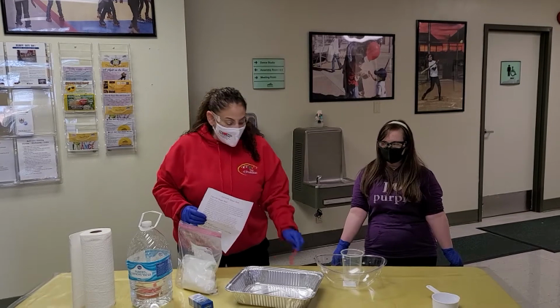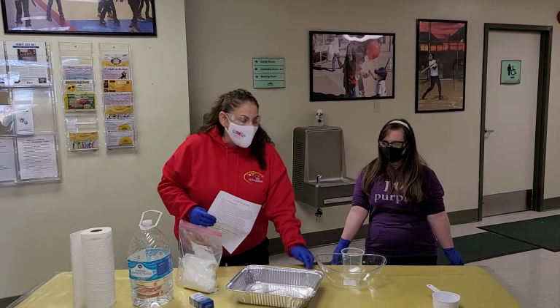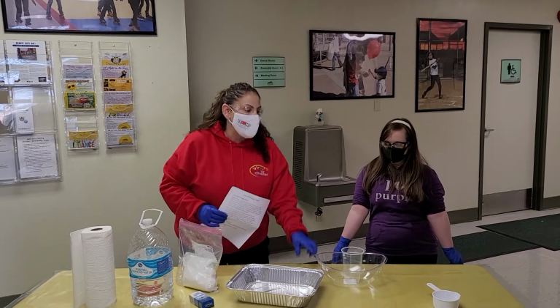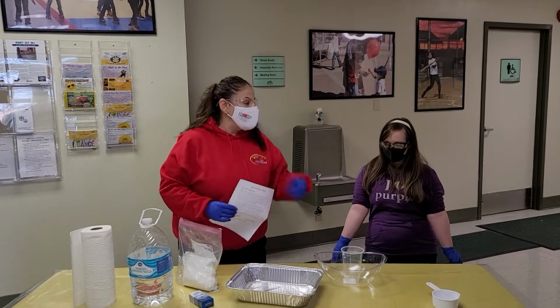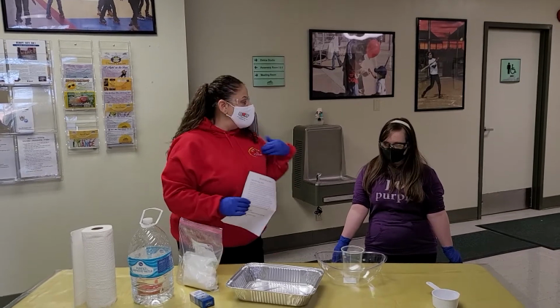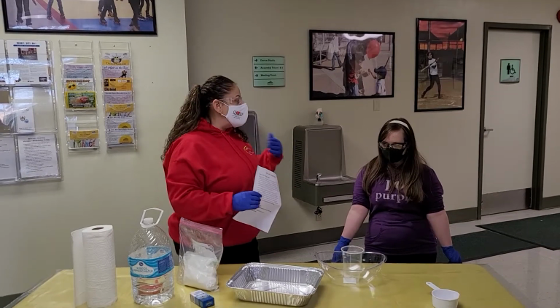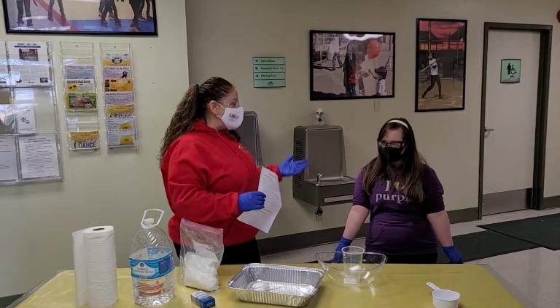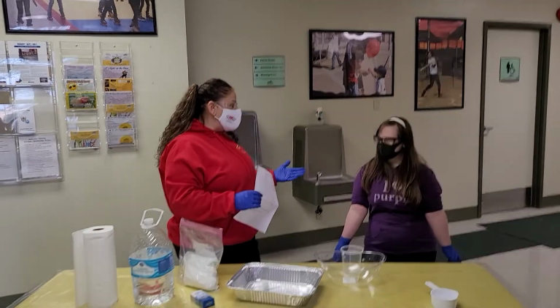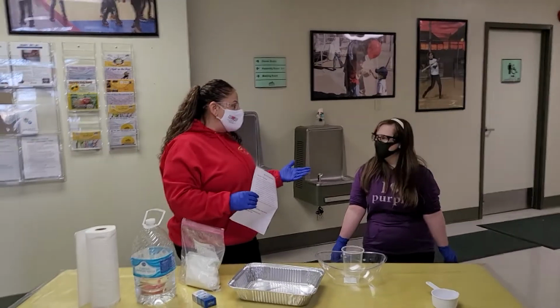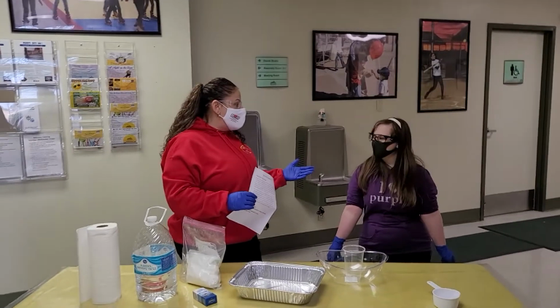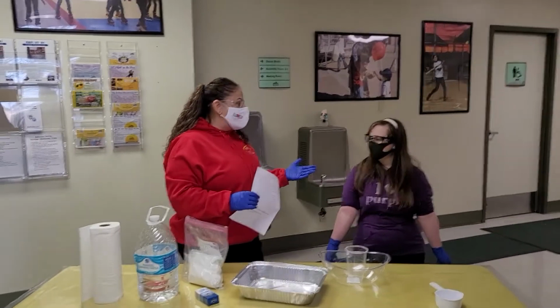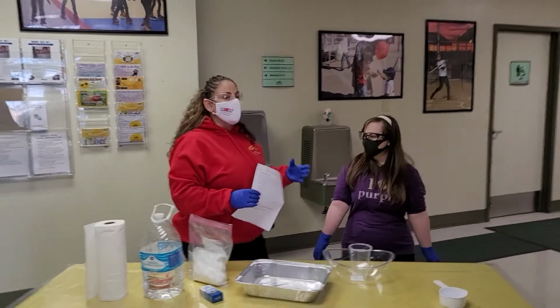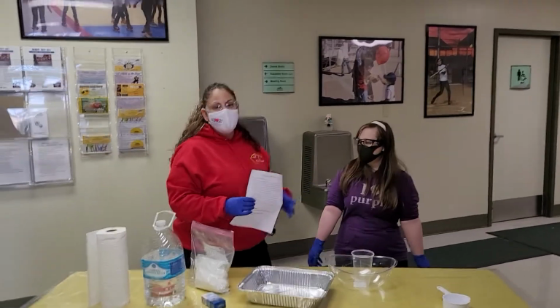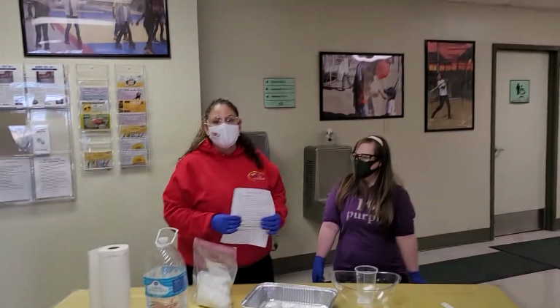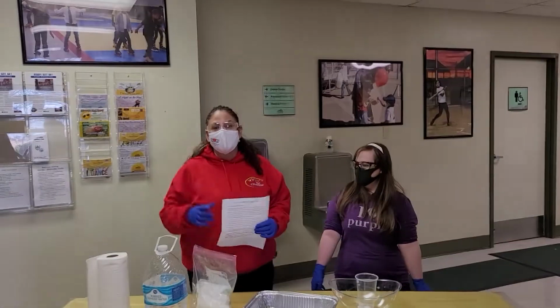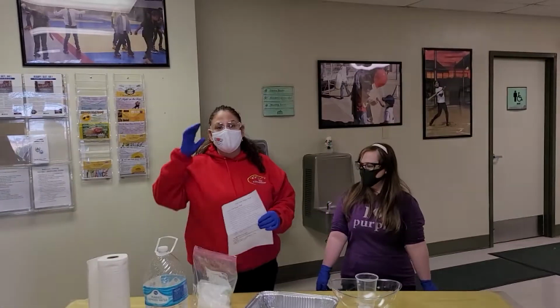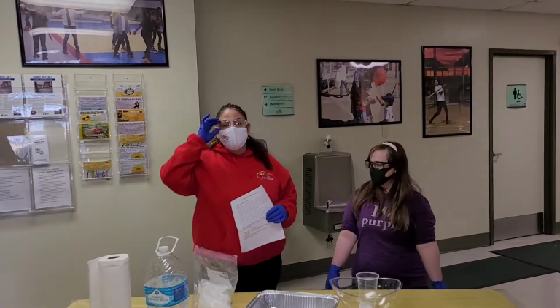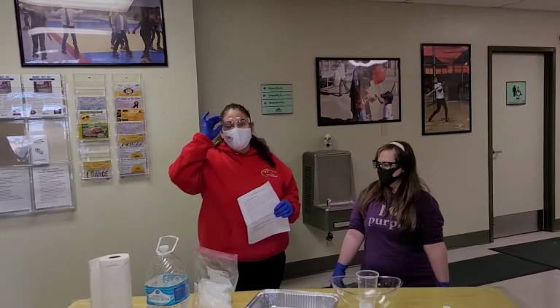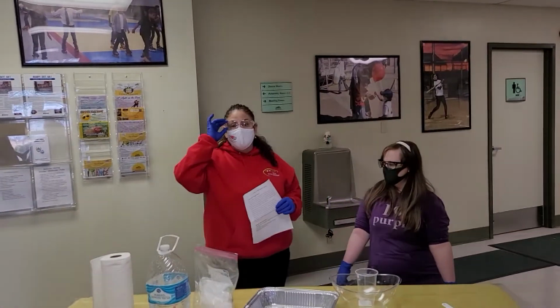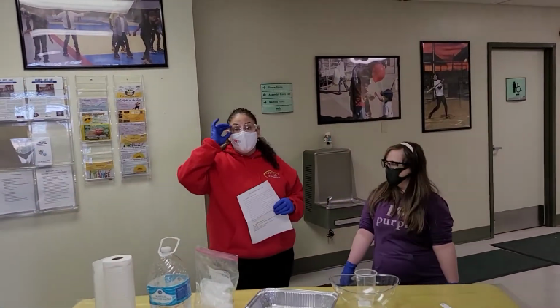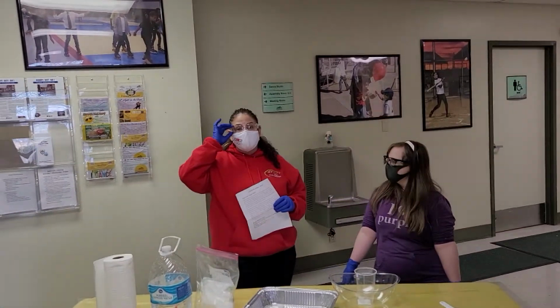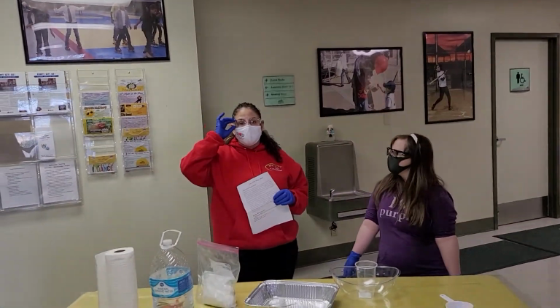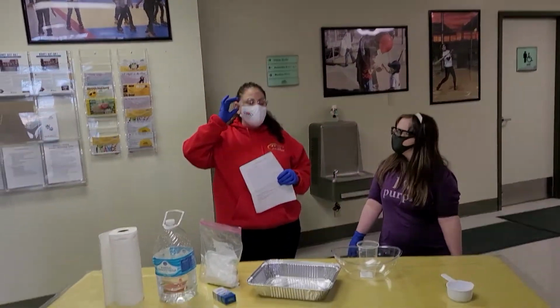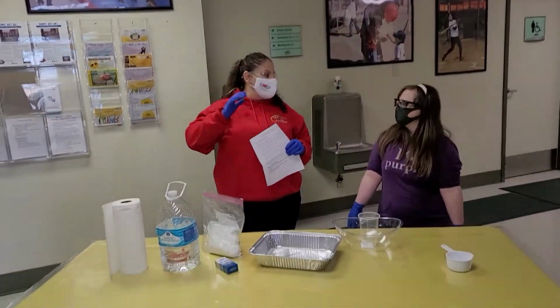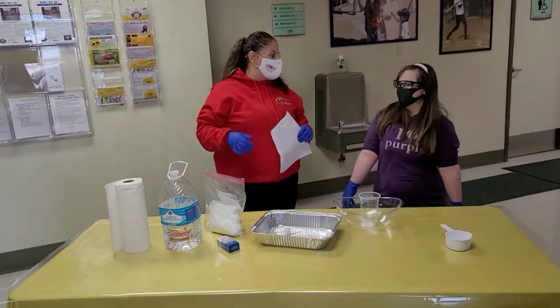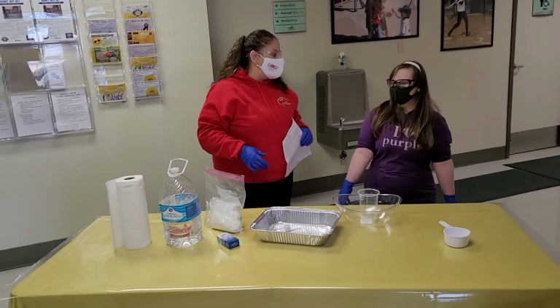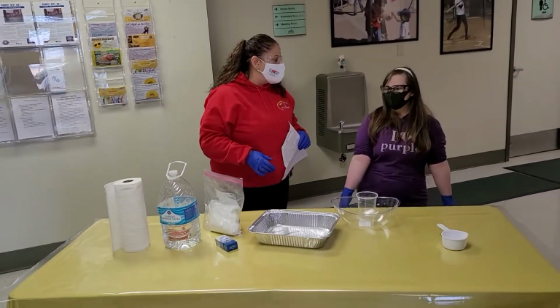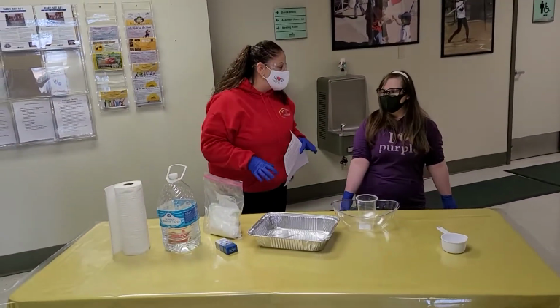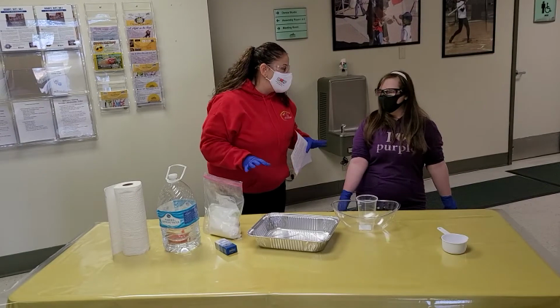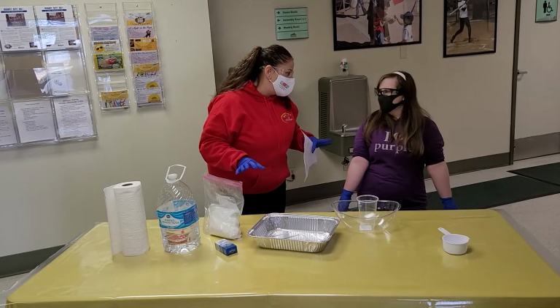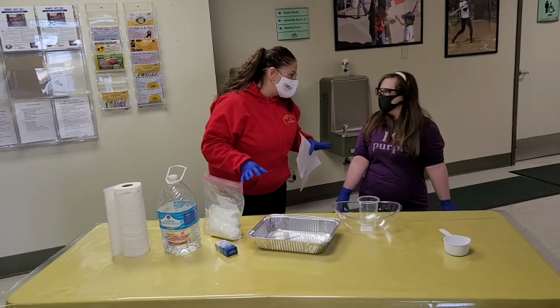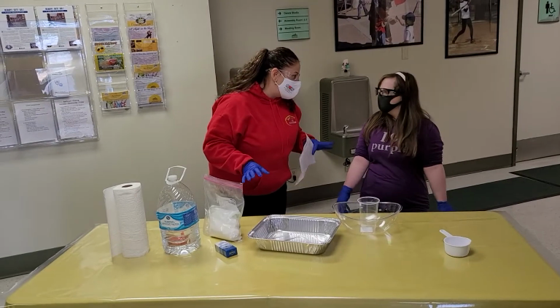Me and Emily really wanted to wear these cool little glasses so we could feel like little scientists, right?